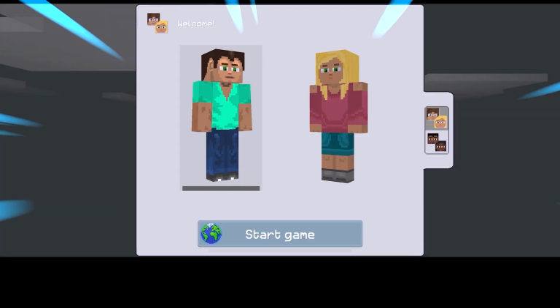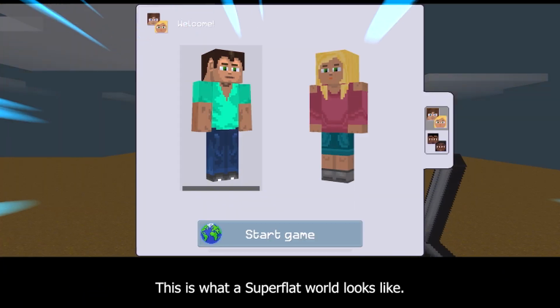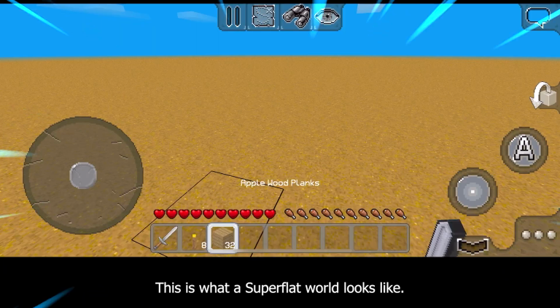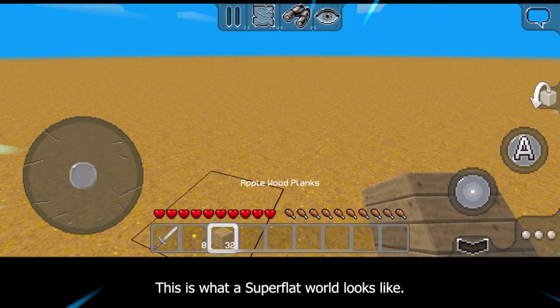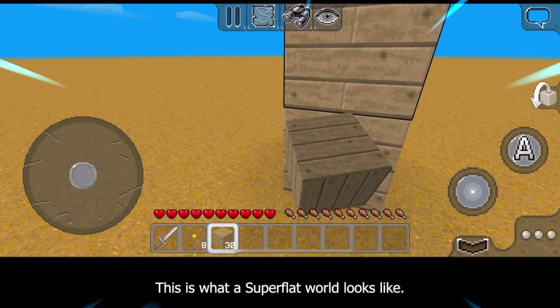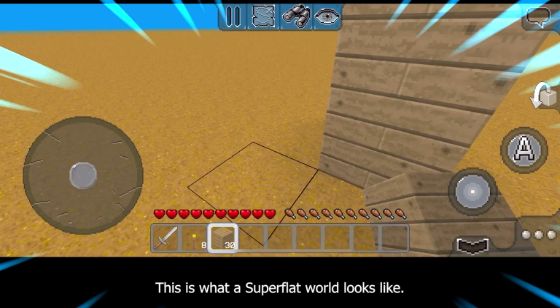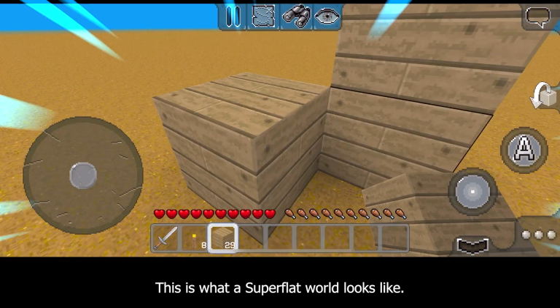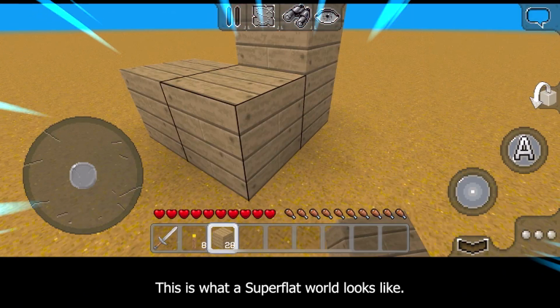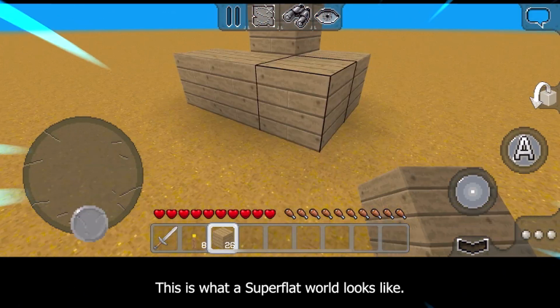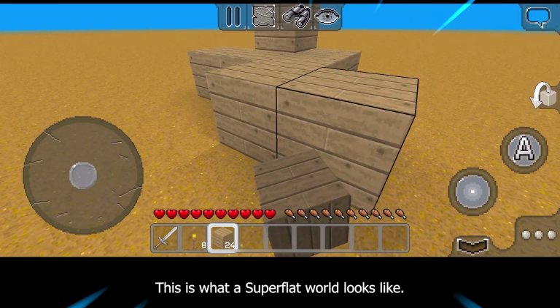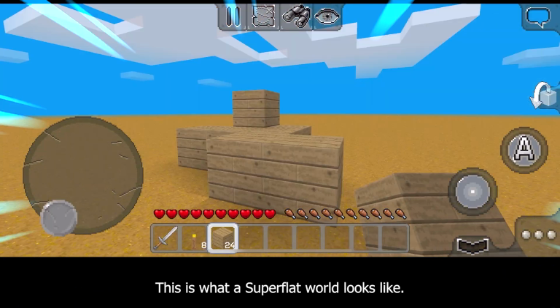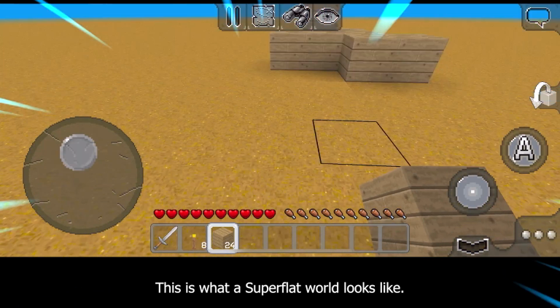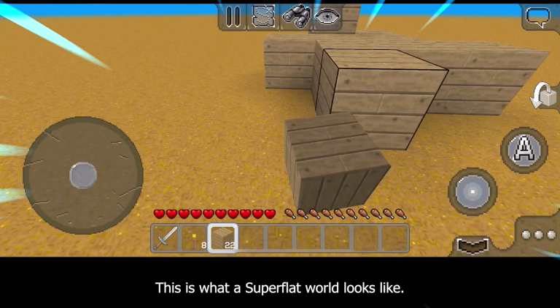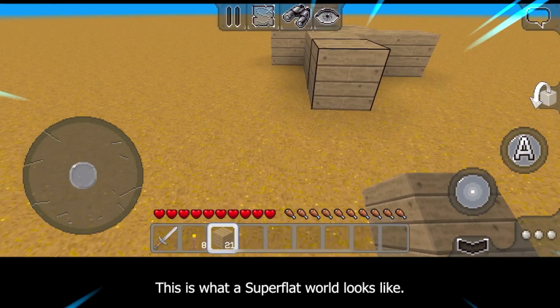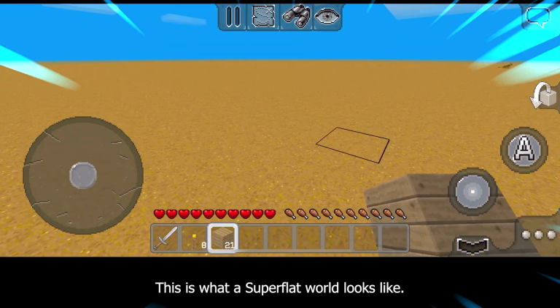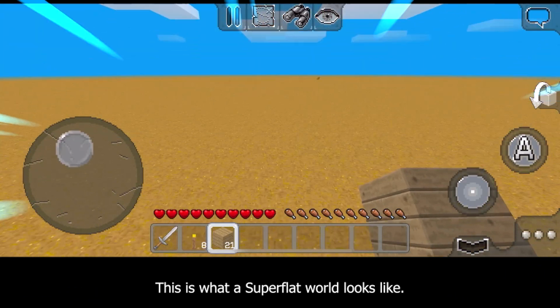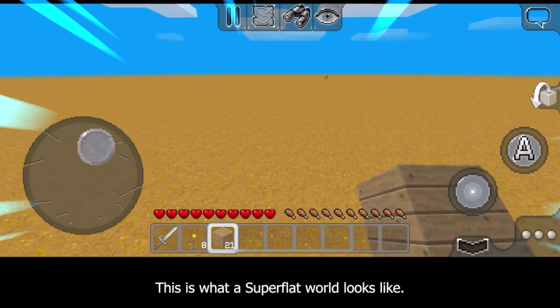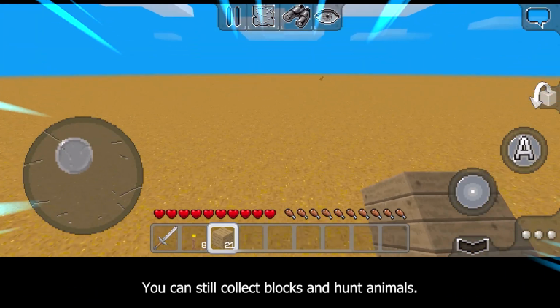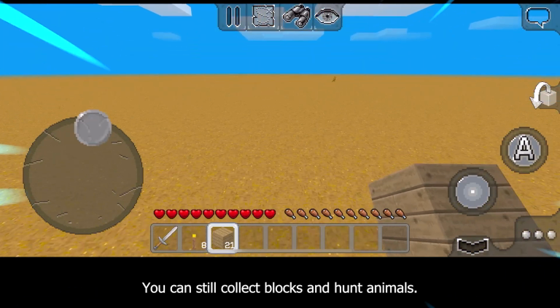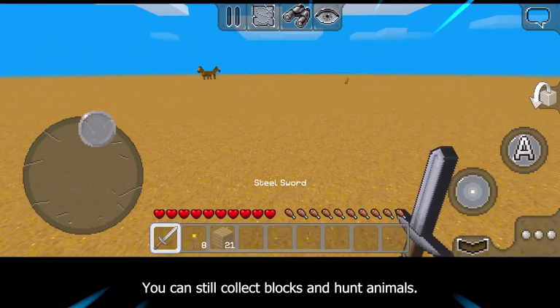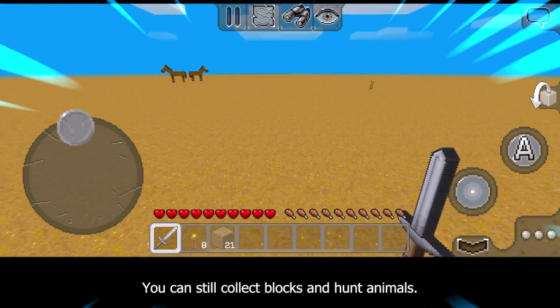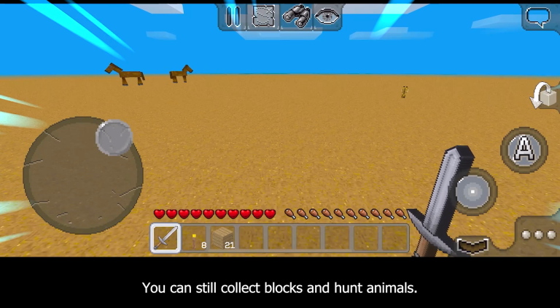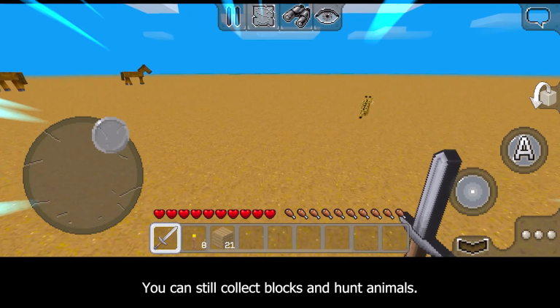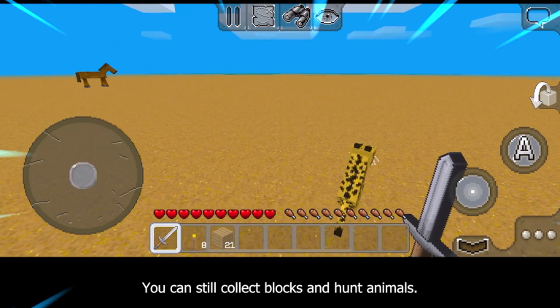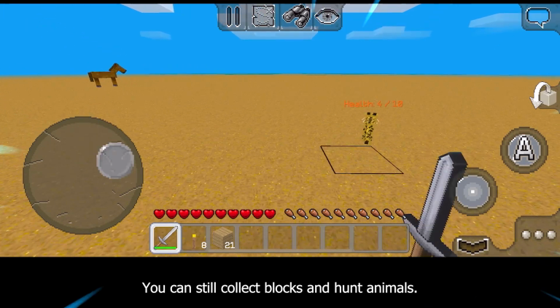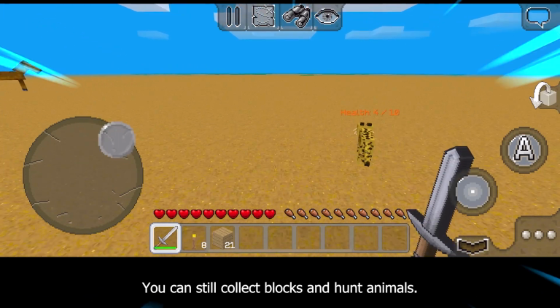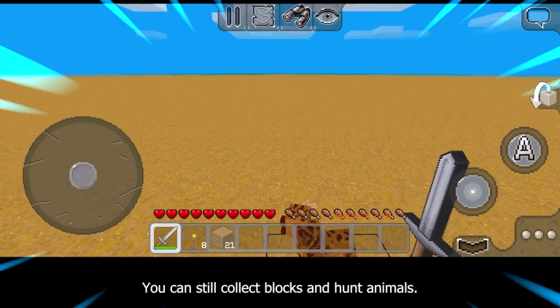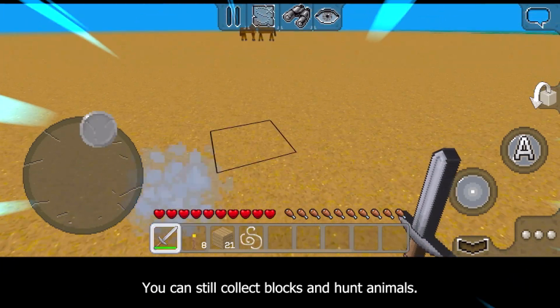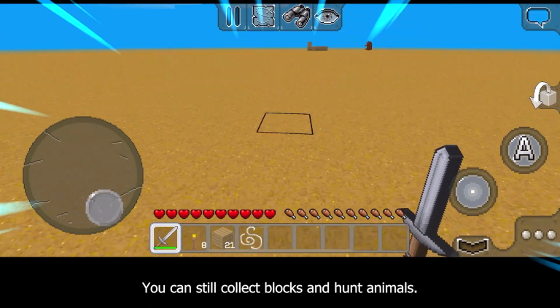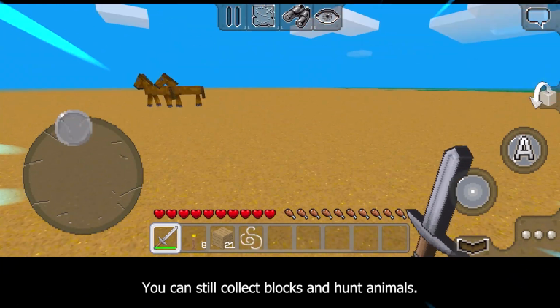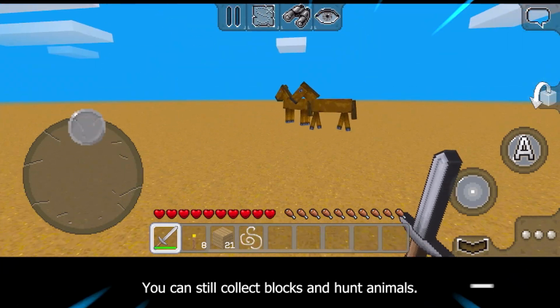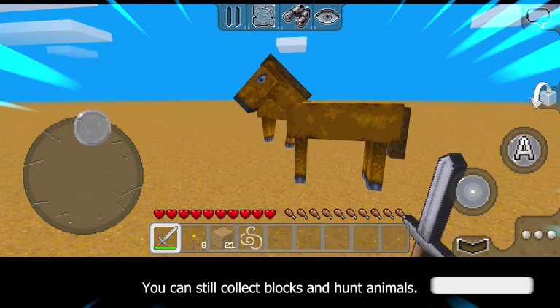This is what a super flat world looks like. You can still collect blocks and hunt animals.